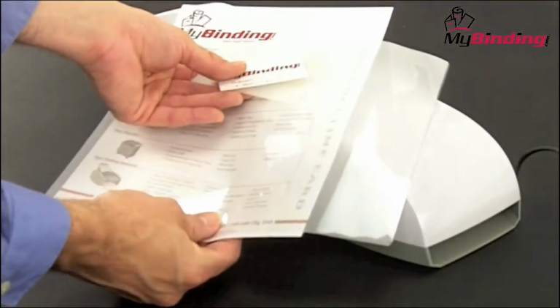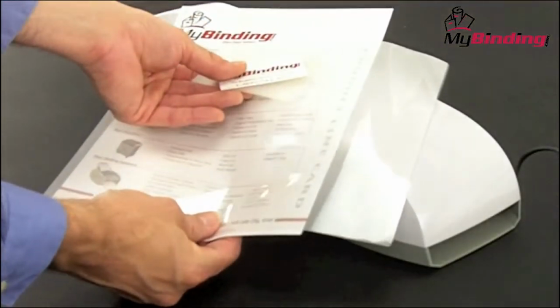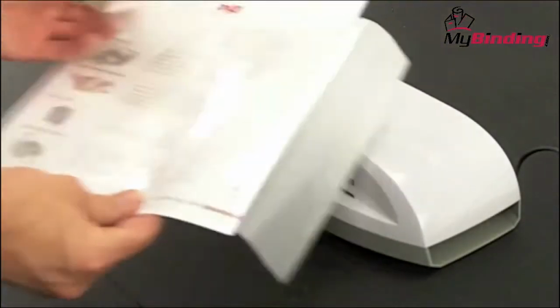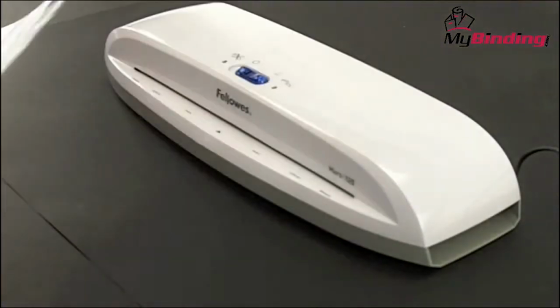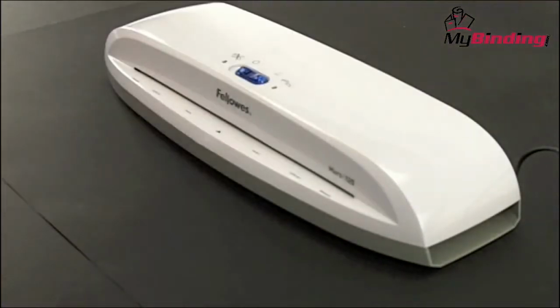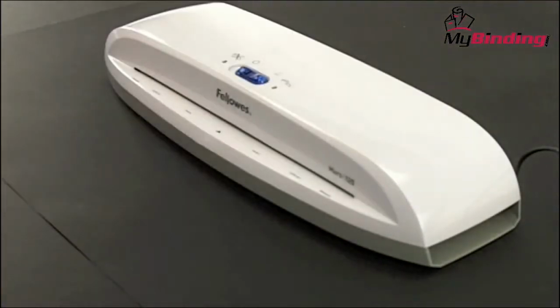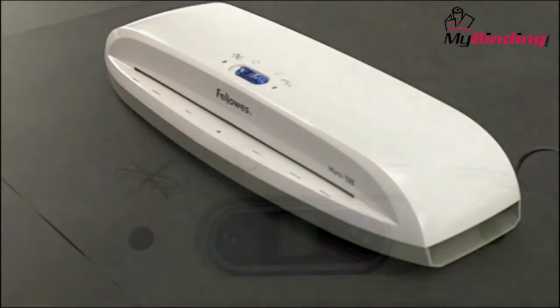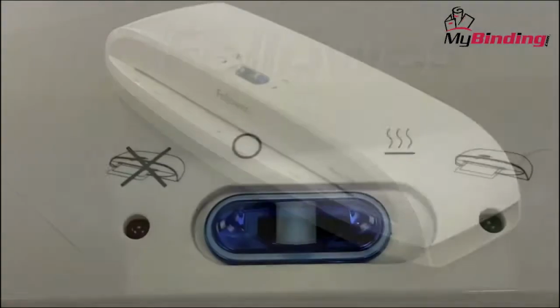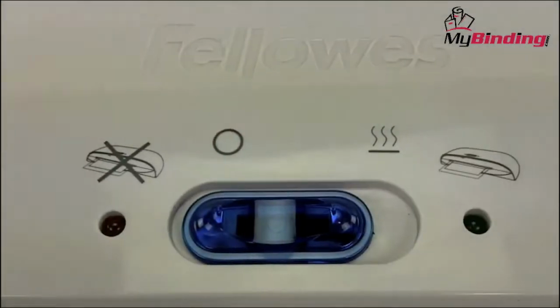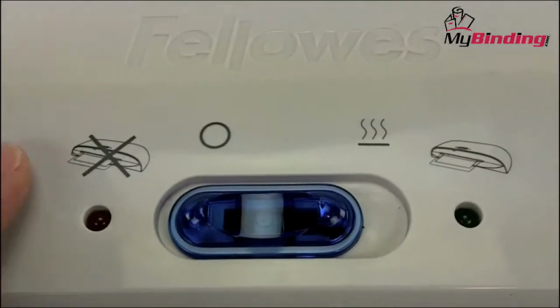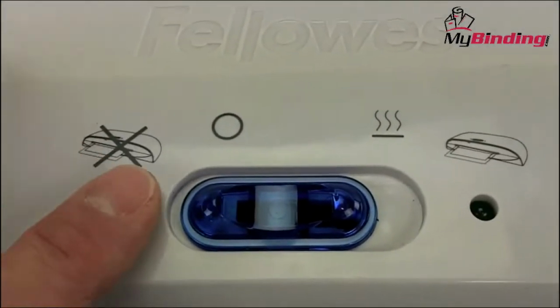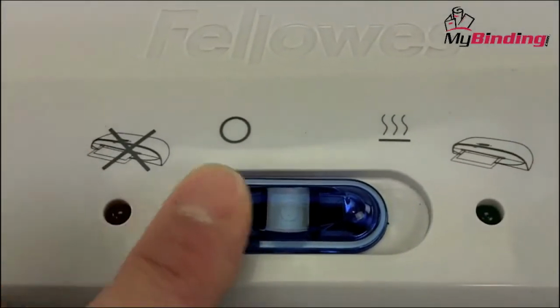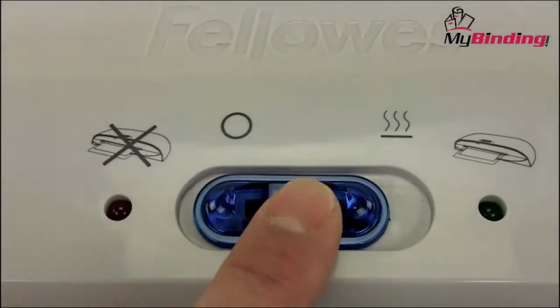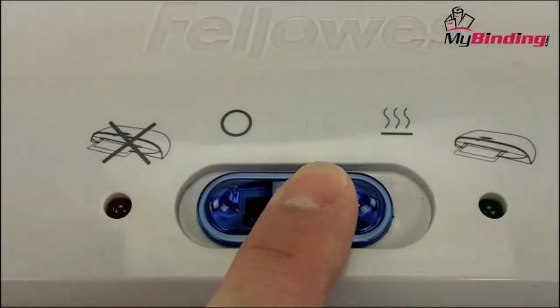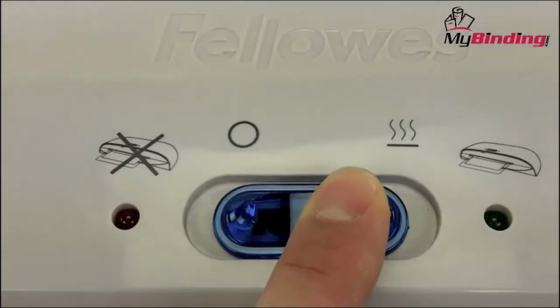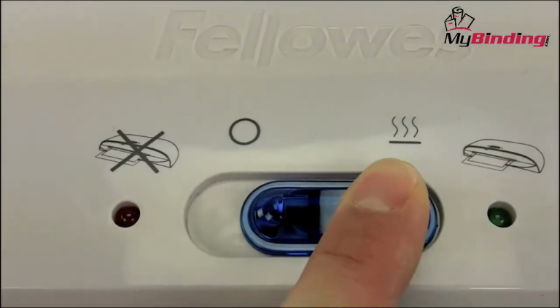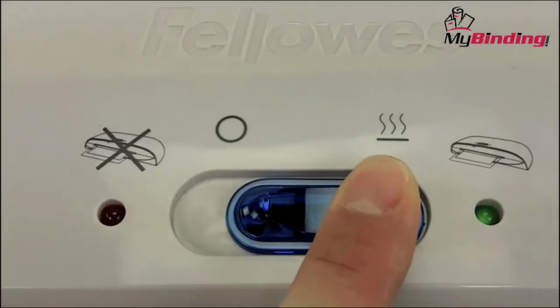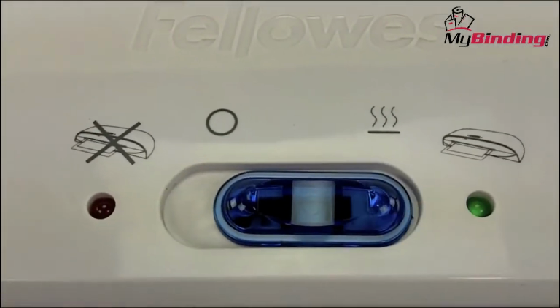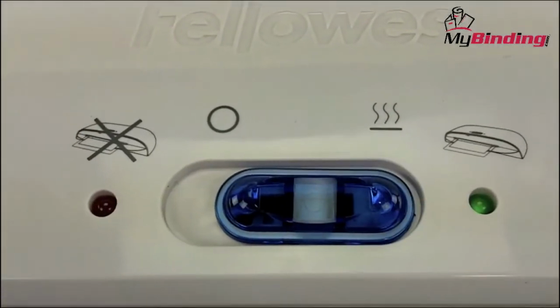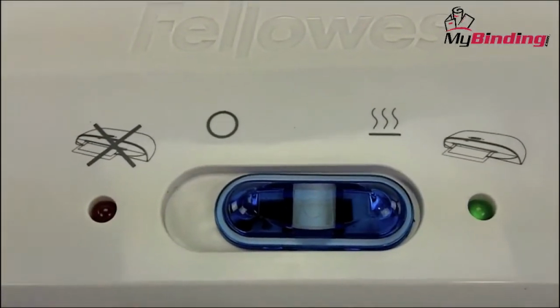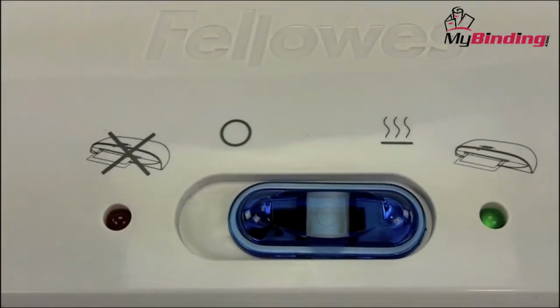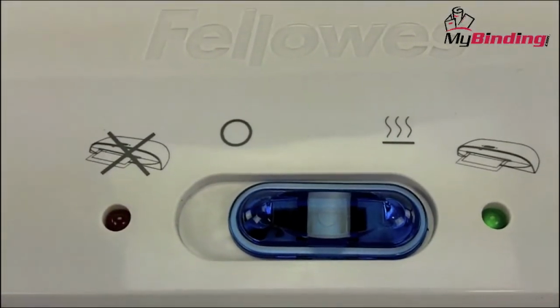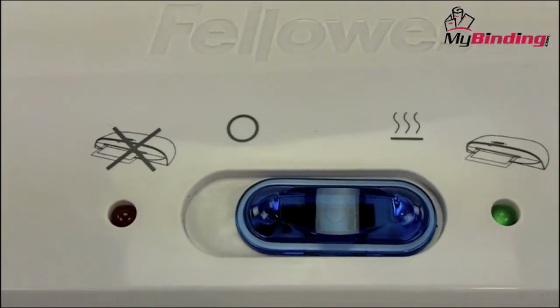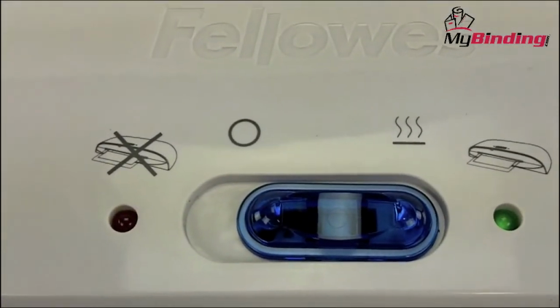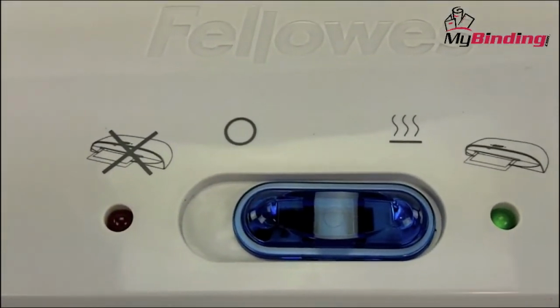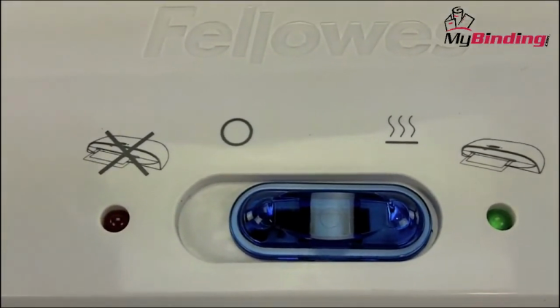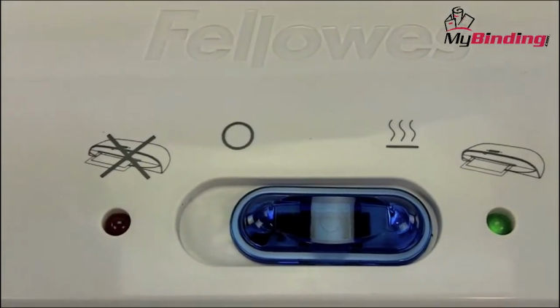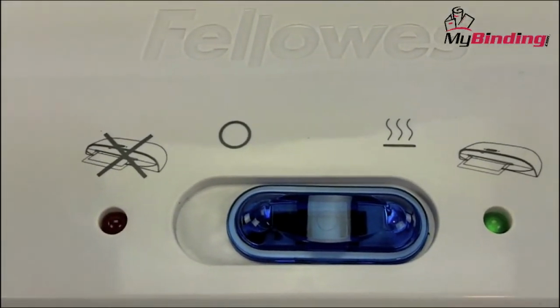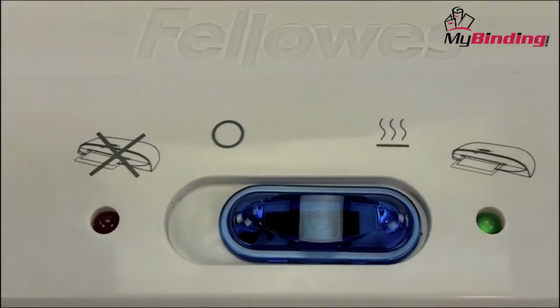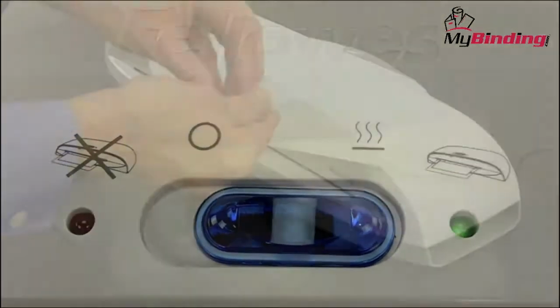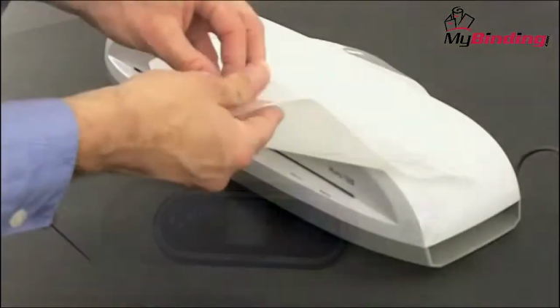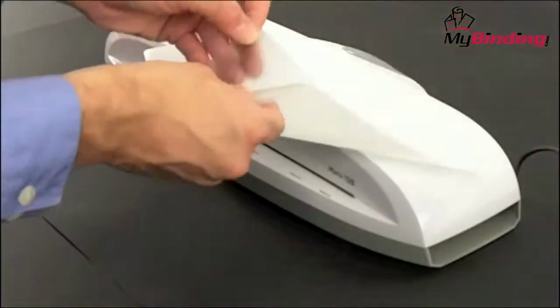First, gather your materials. Turn the machine on with the blue button on top. Green light means go. It takes about 8 minutes to warm up.